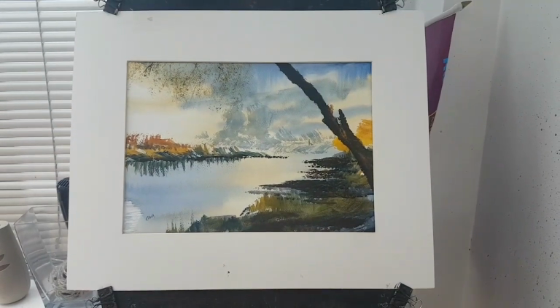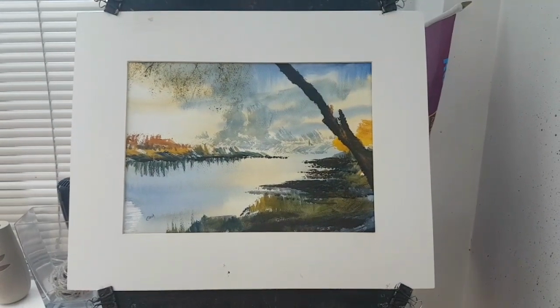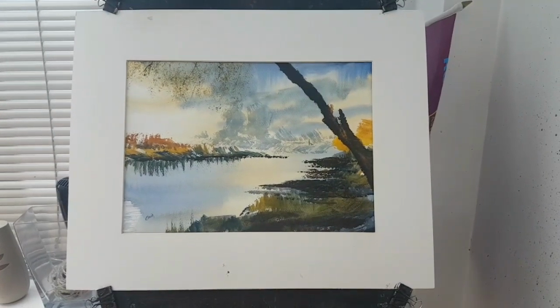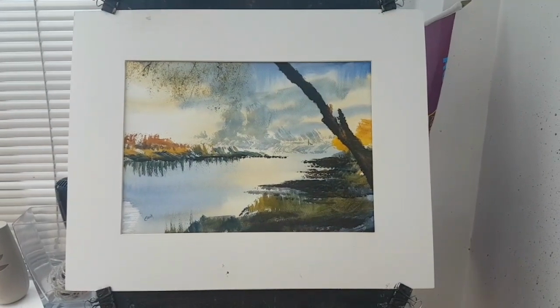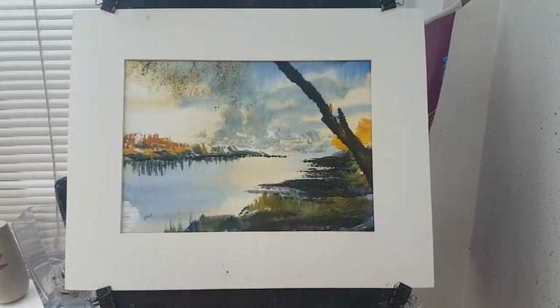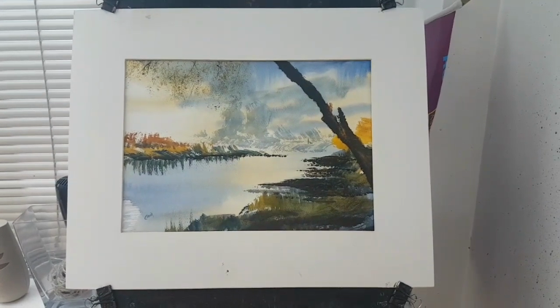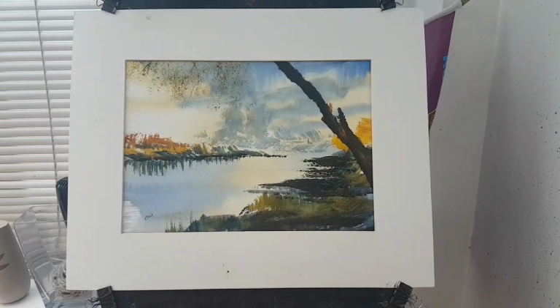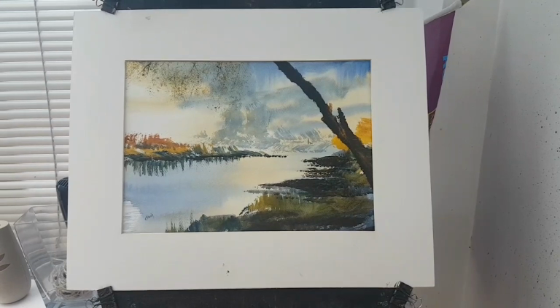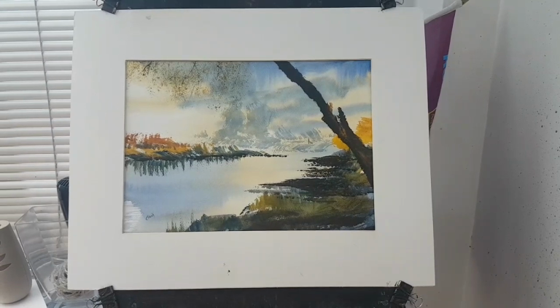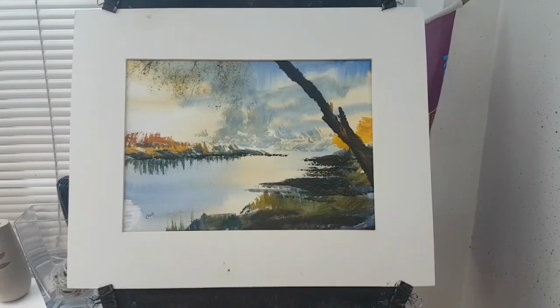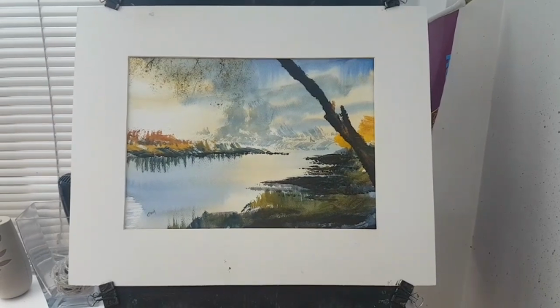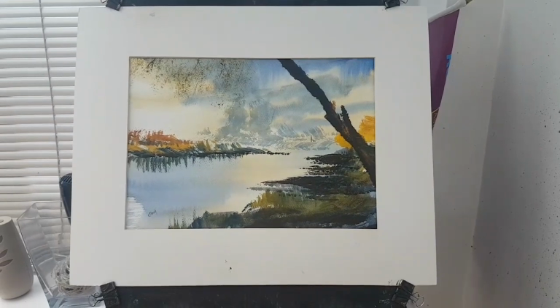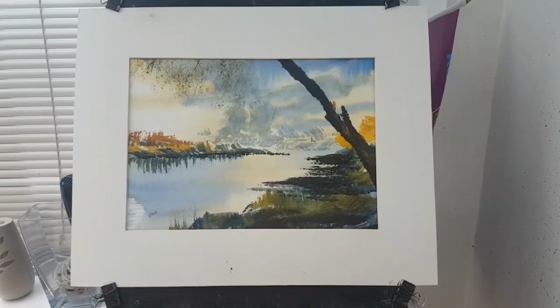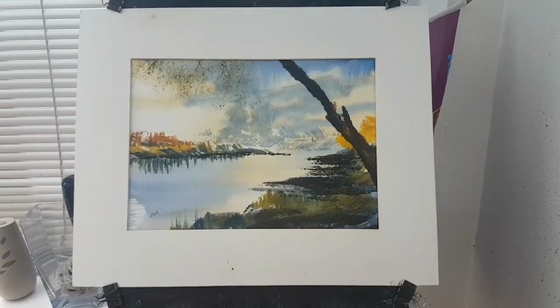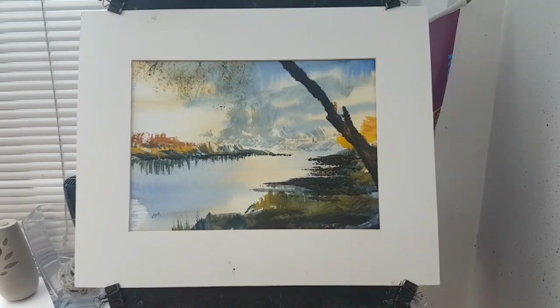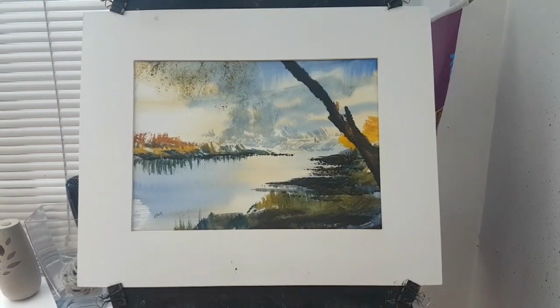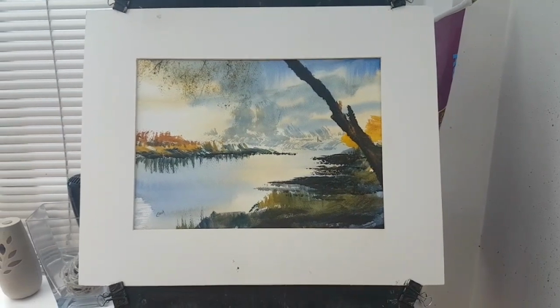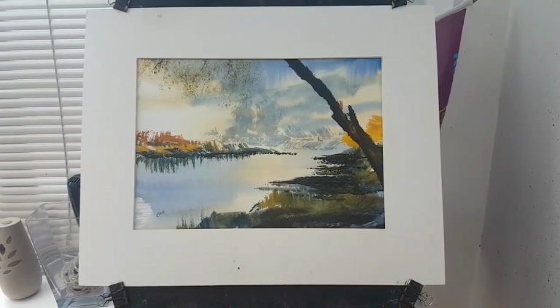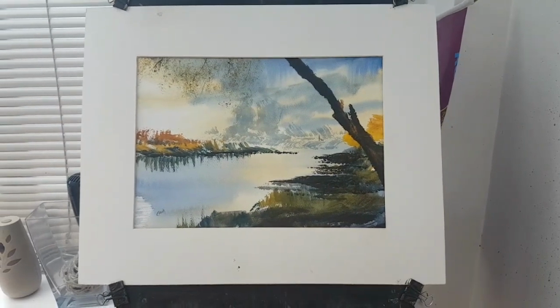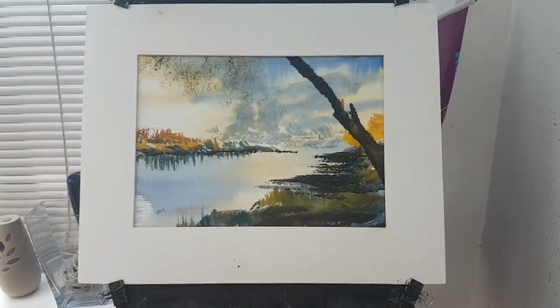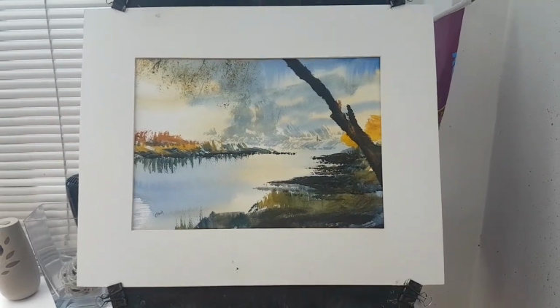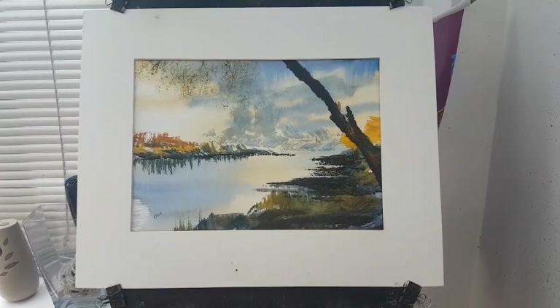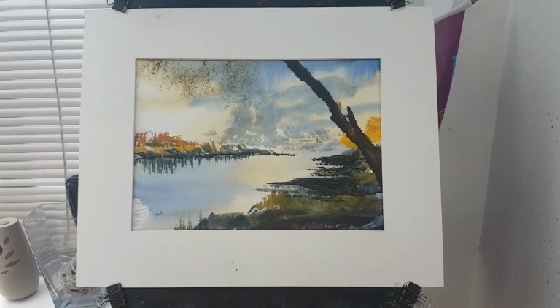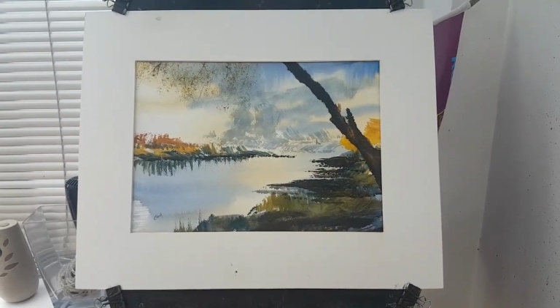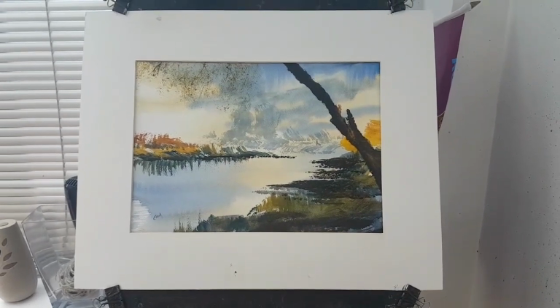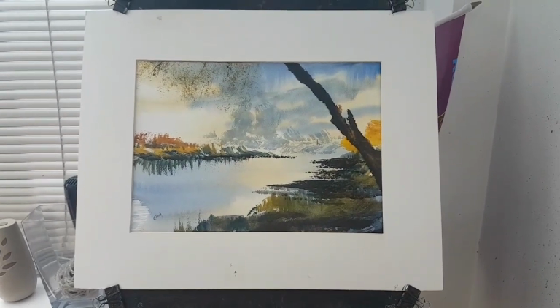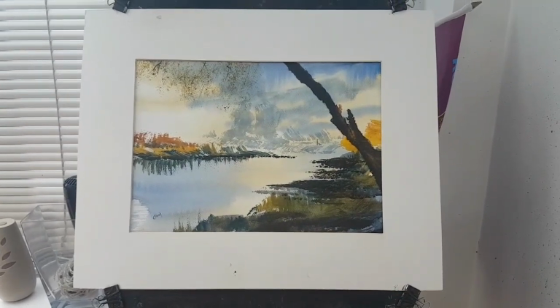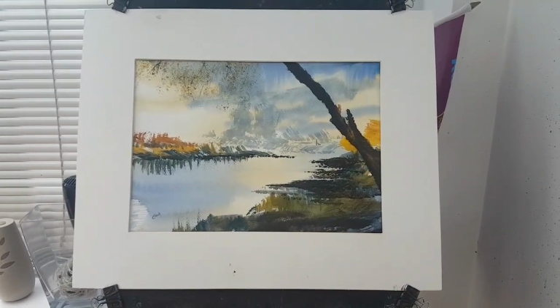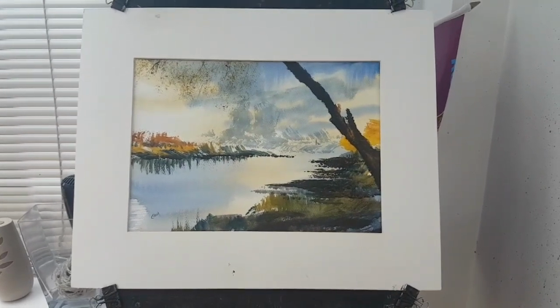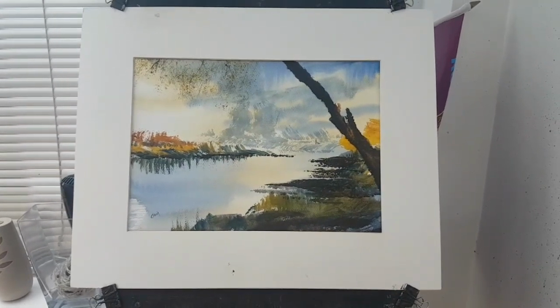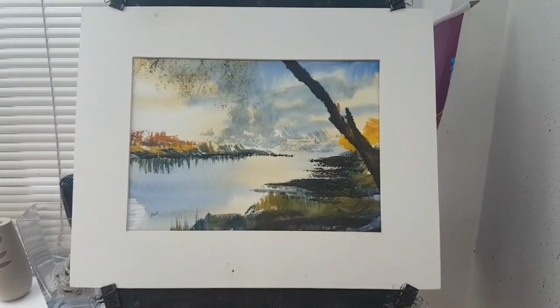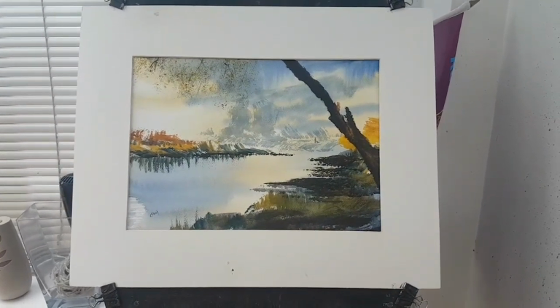That's the three paintings. All the paintings are on eBay and all the videos are on Patreon. Thanks for looking and happy painting.